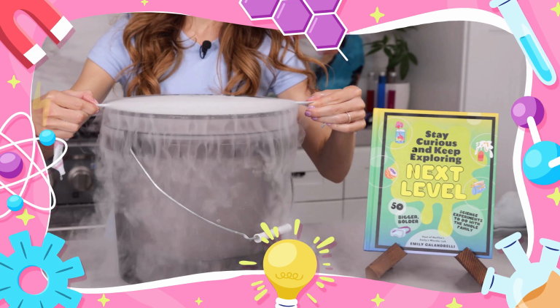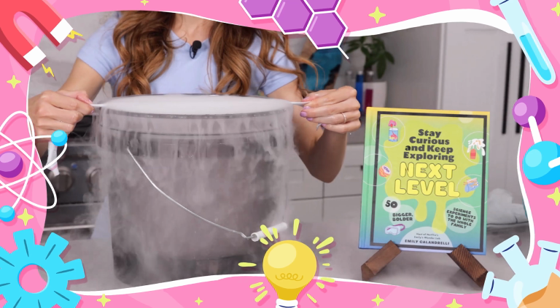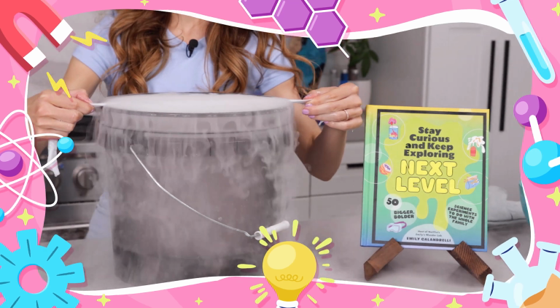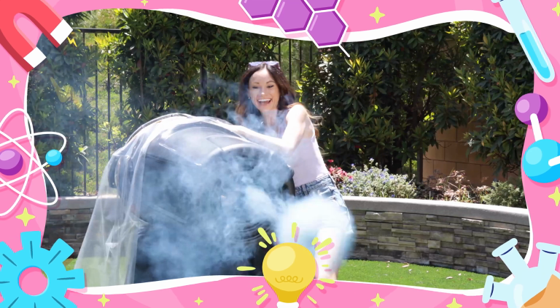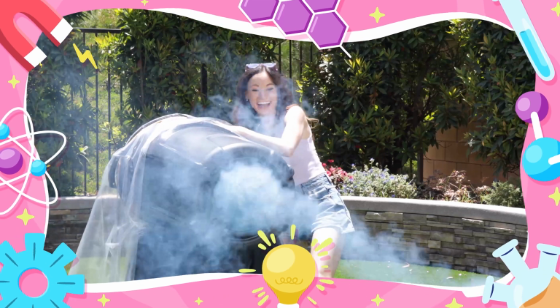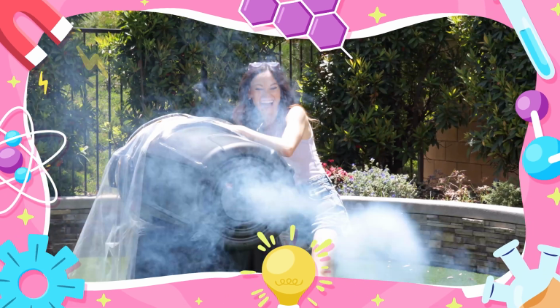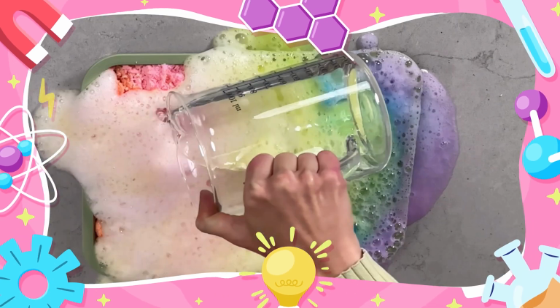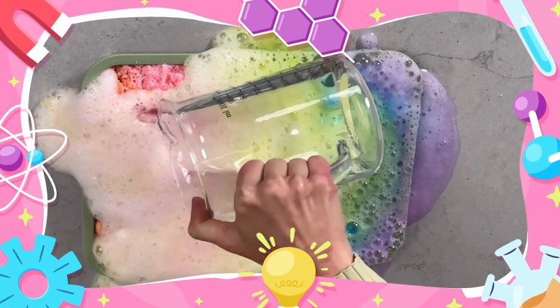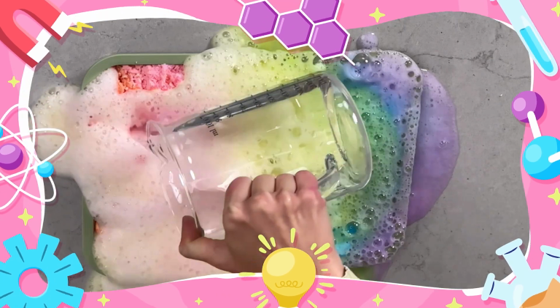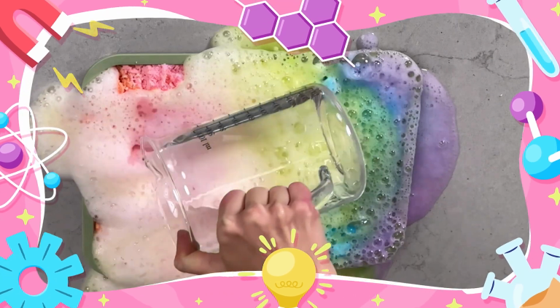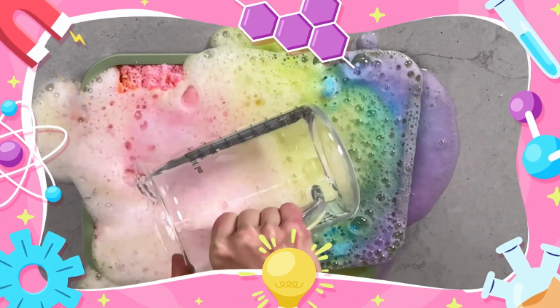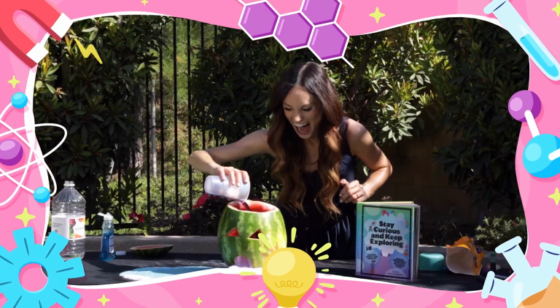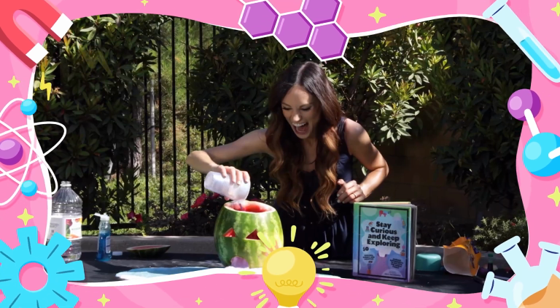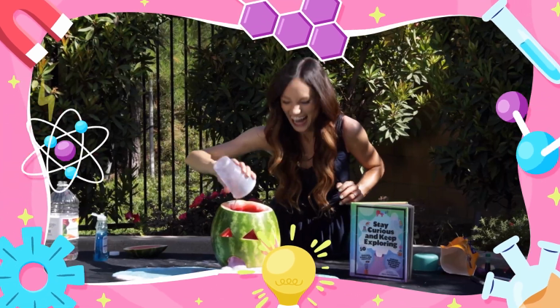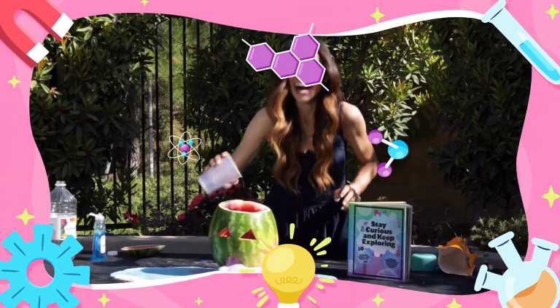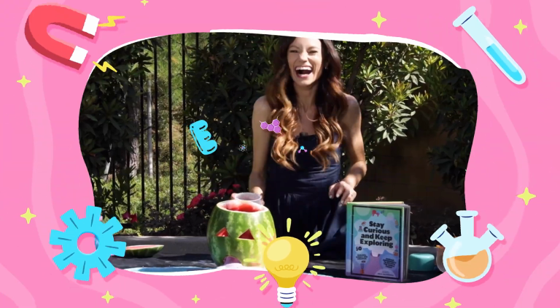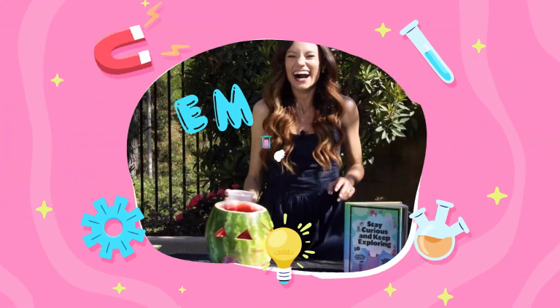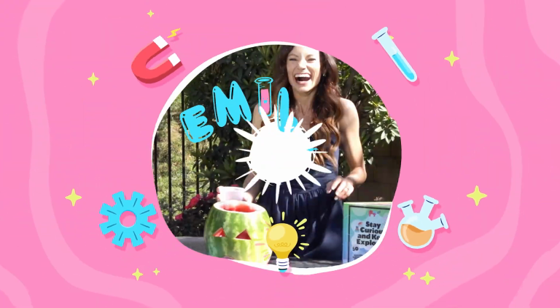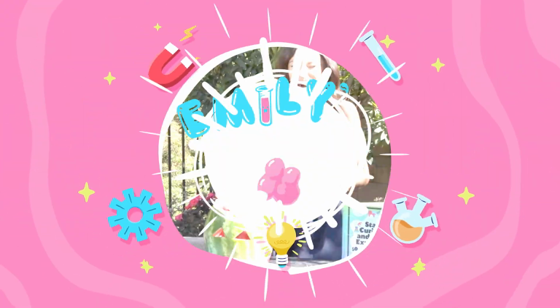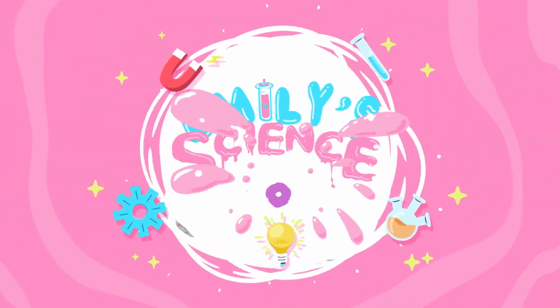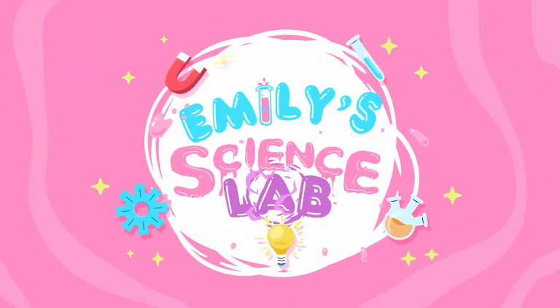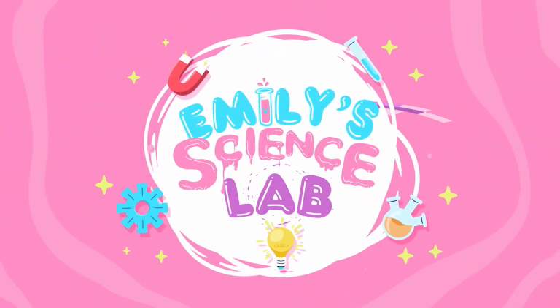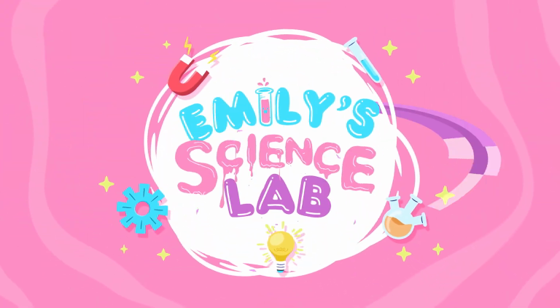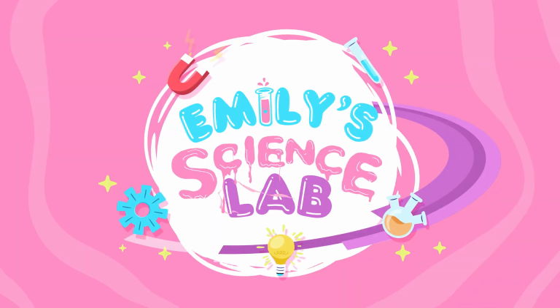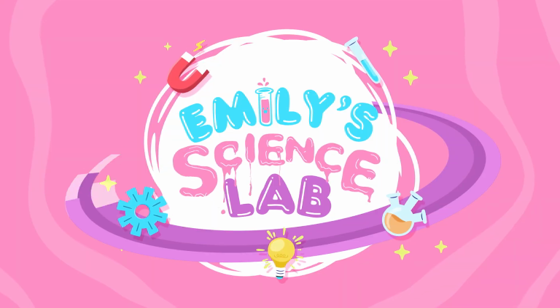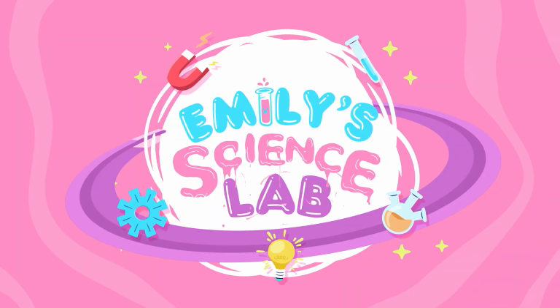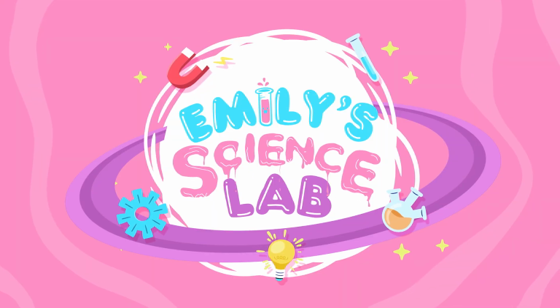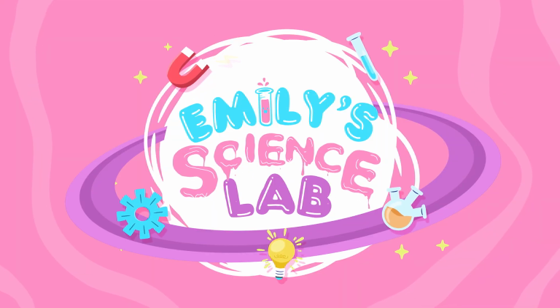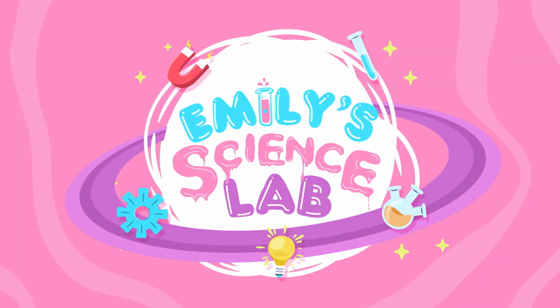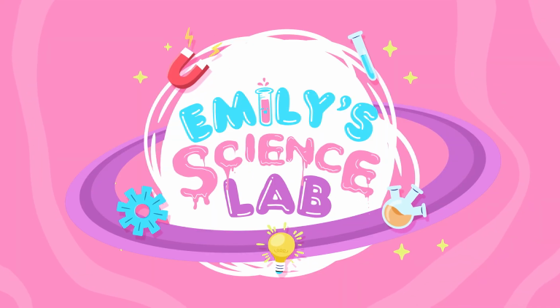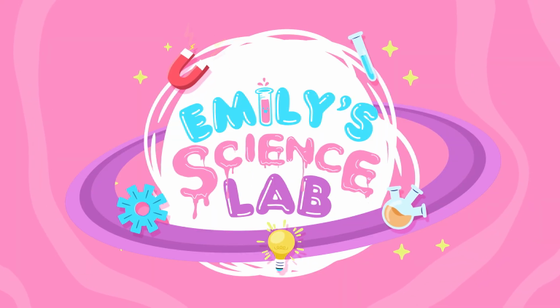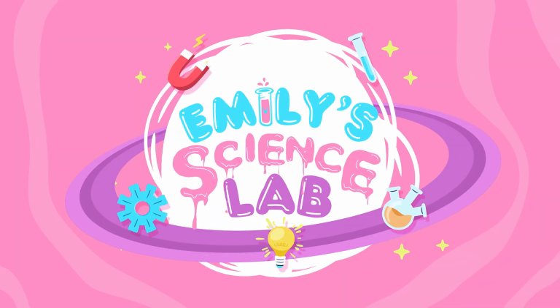Emily's Science Lab — stay curious and keep exploring.